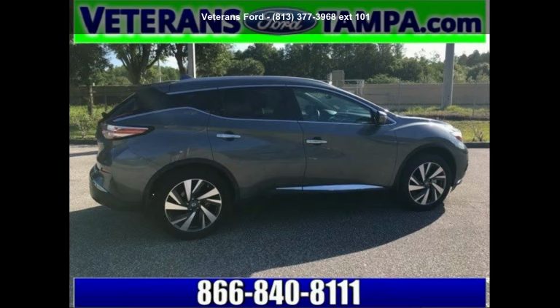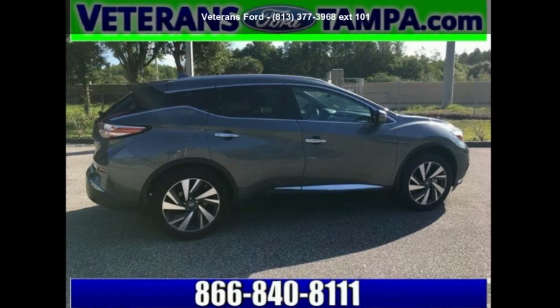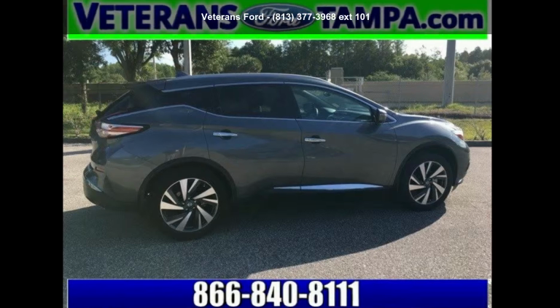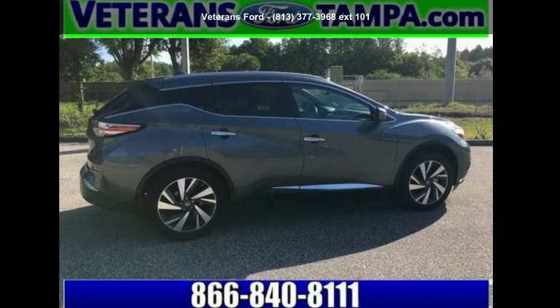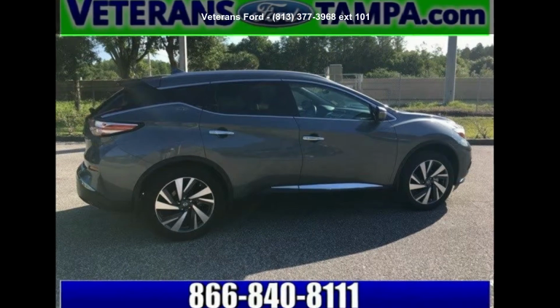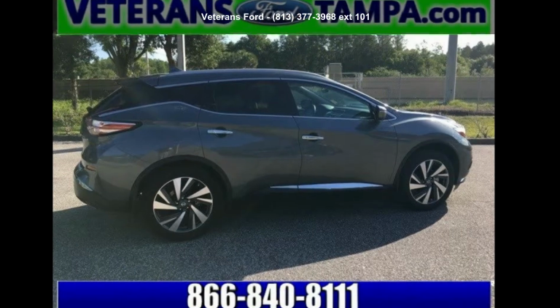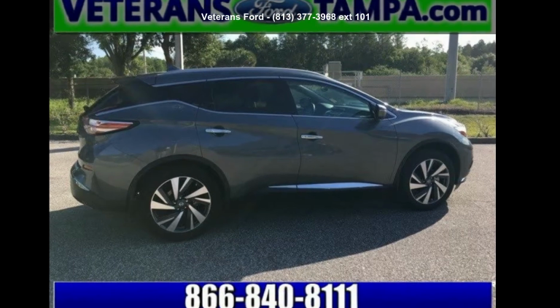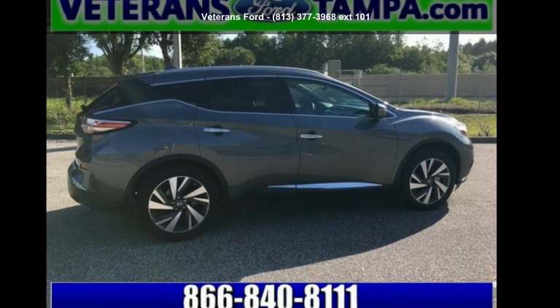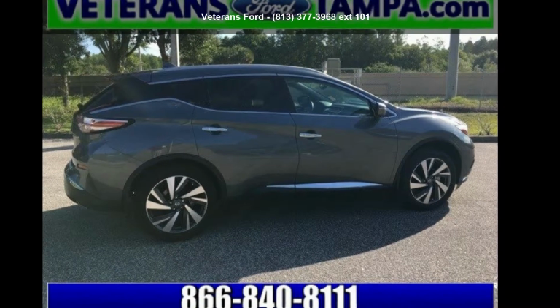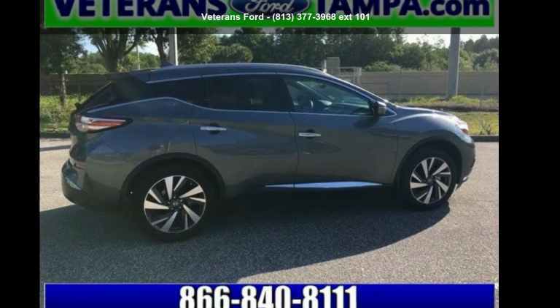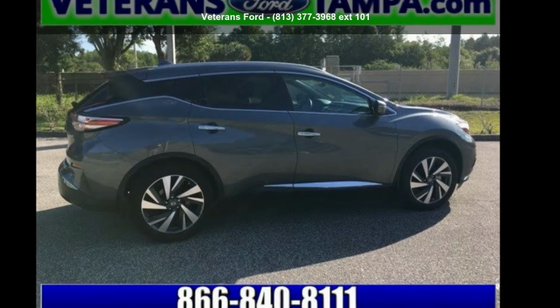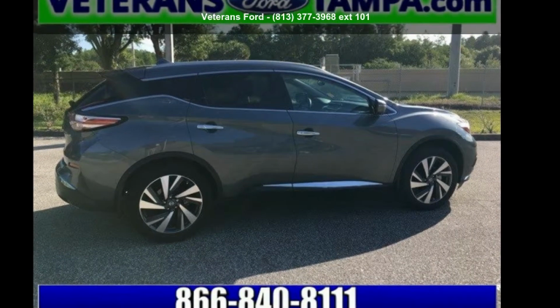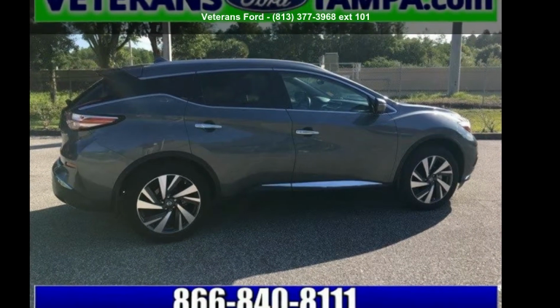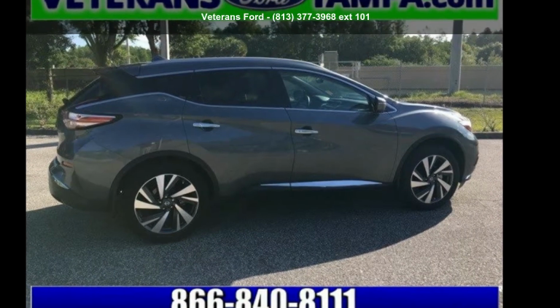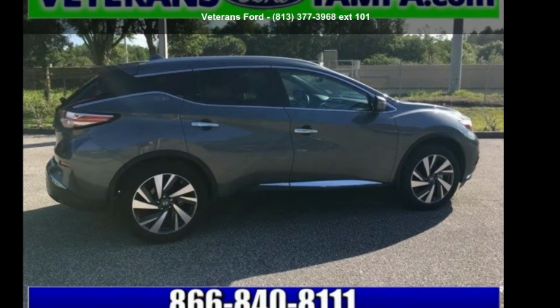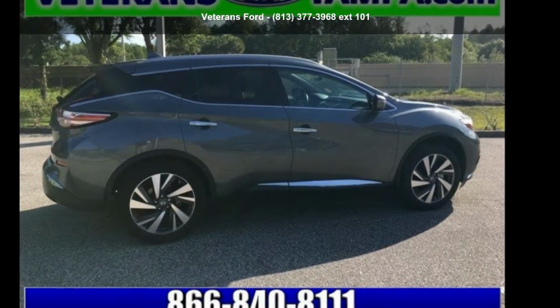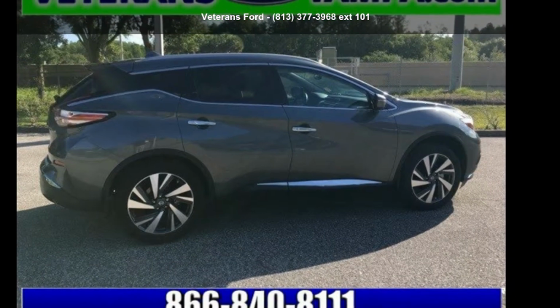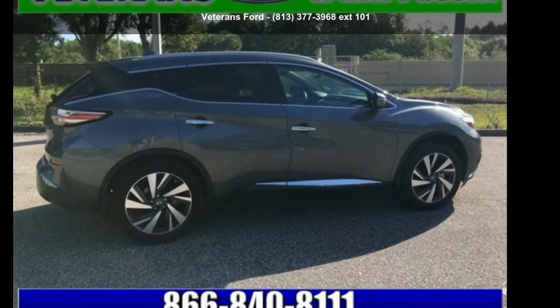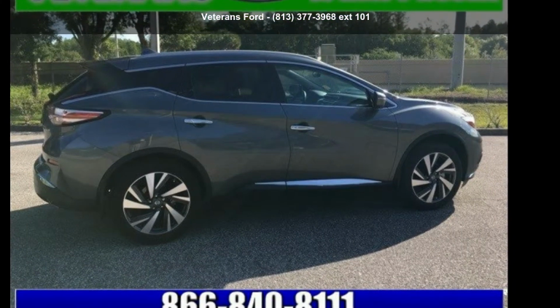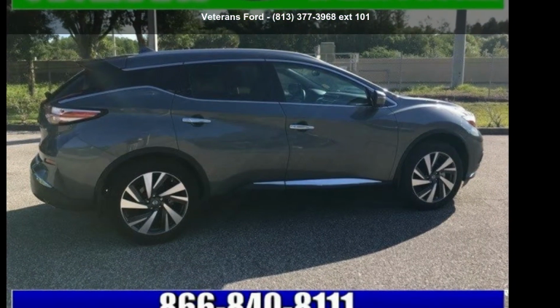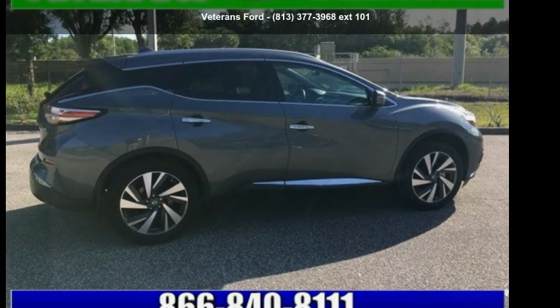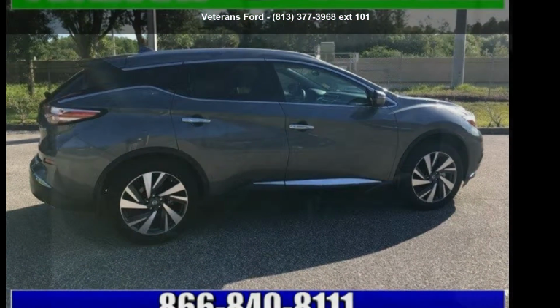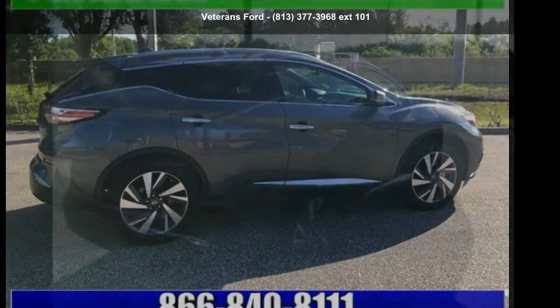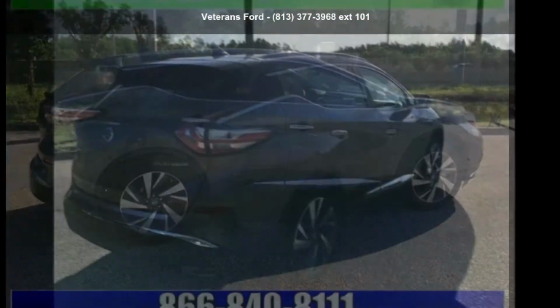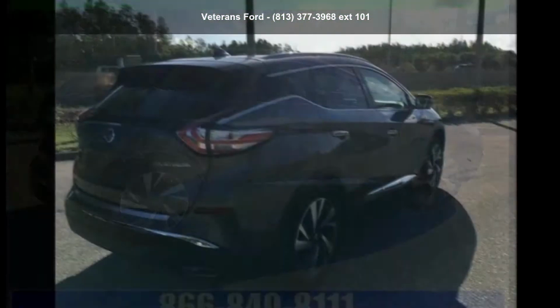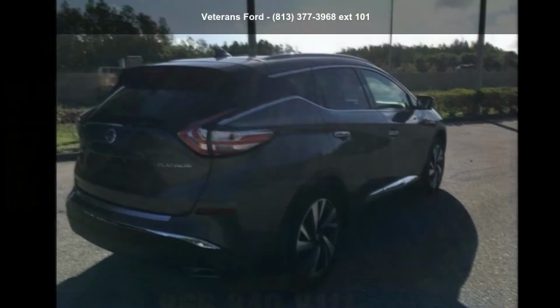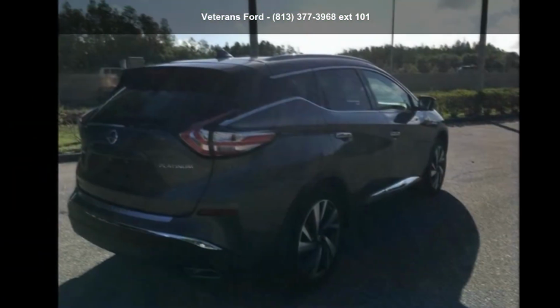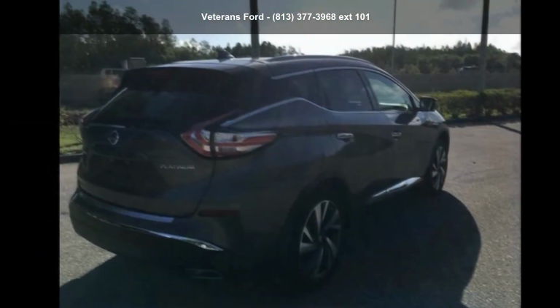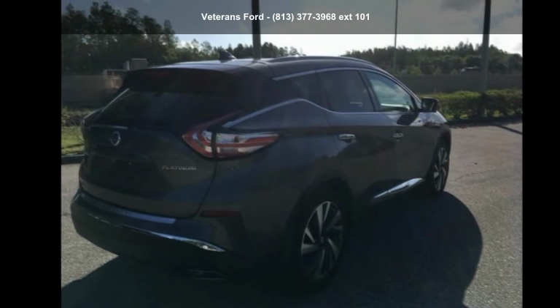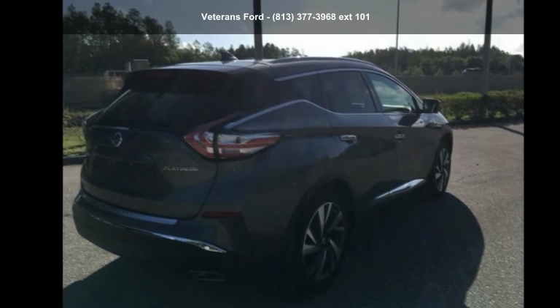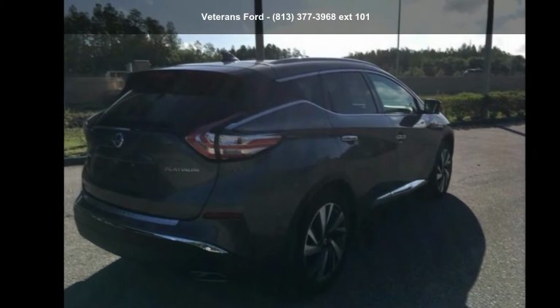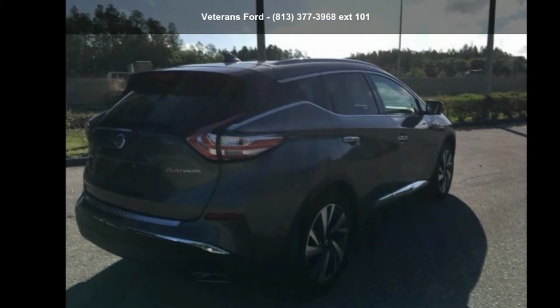Presenting the Nissan 2018 Murano Platinum. This may be the set of wheels you've been looking for.